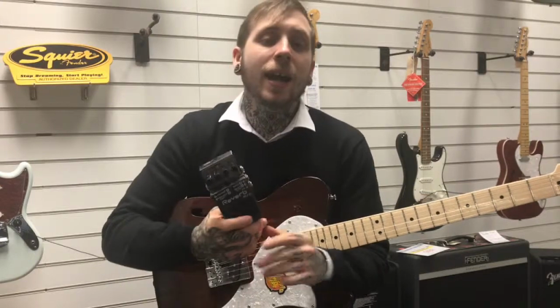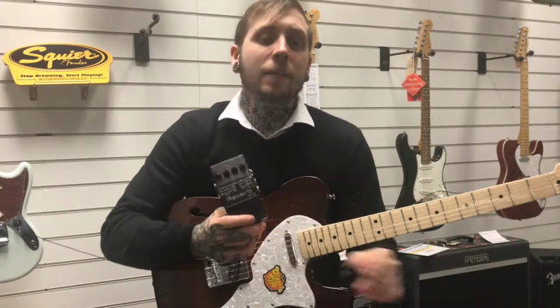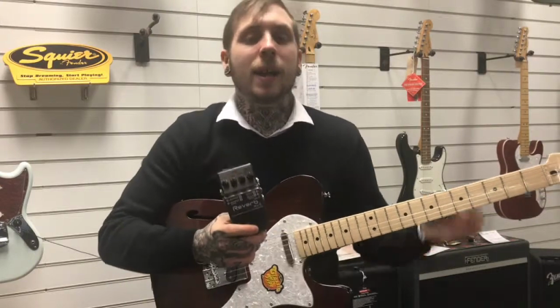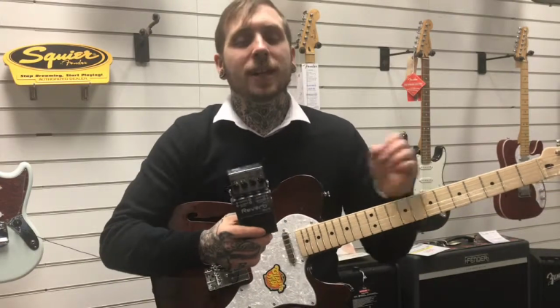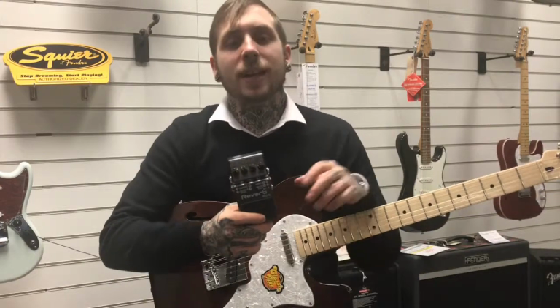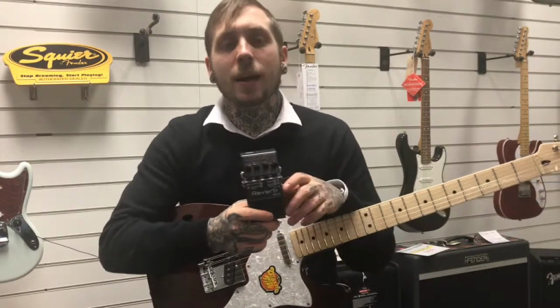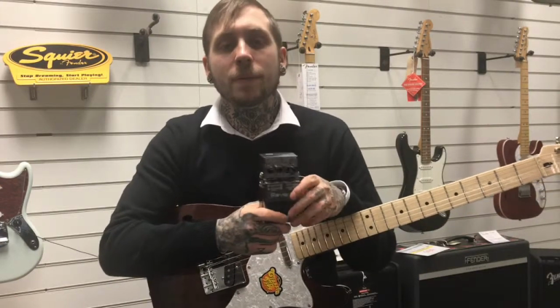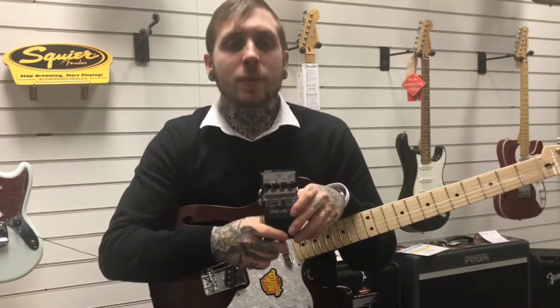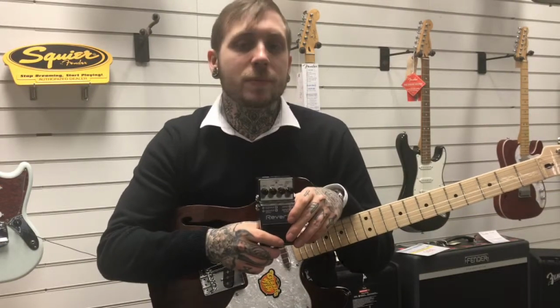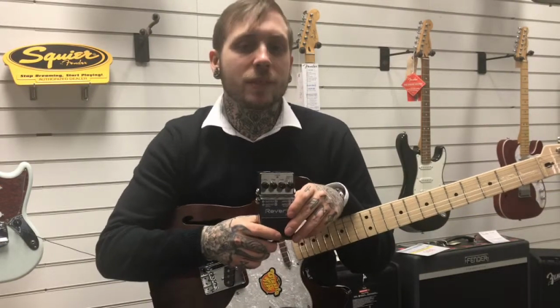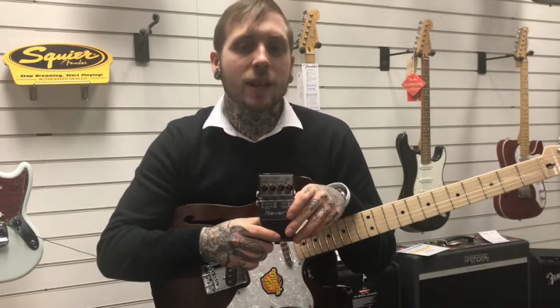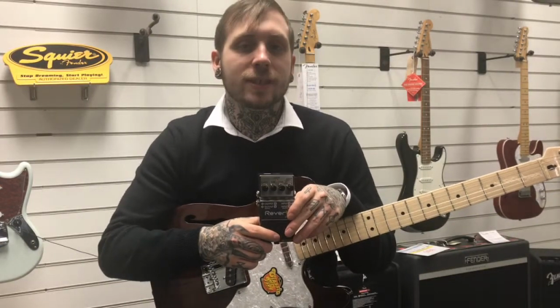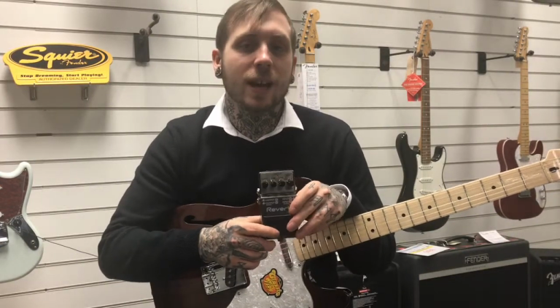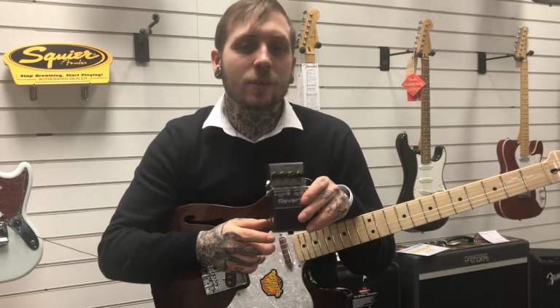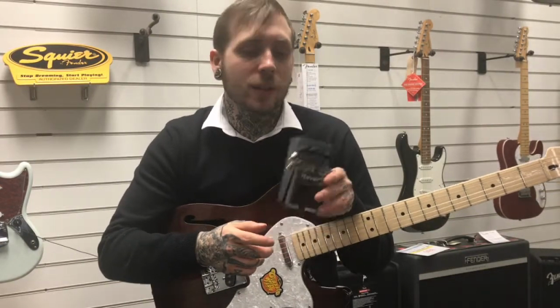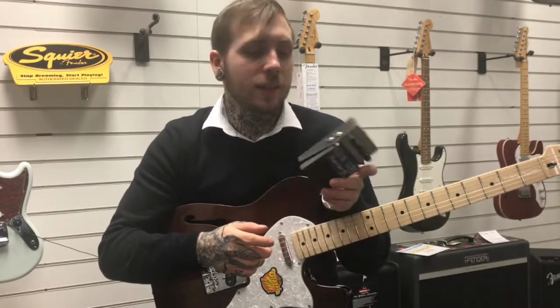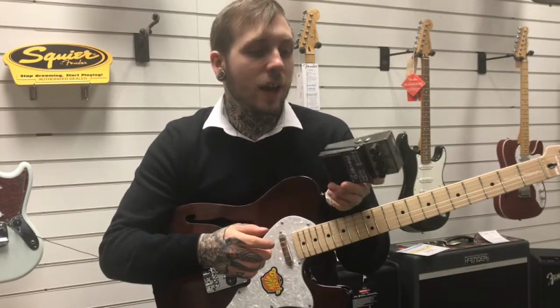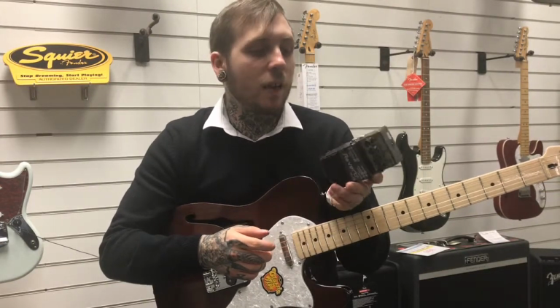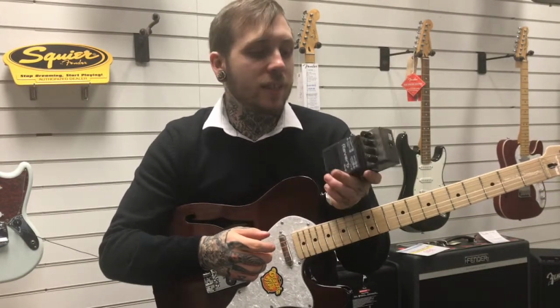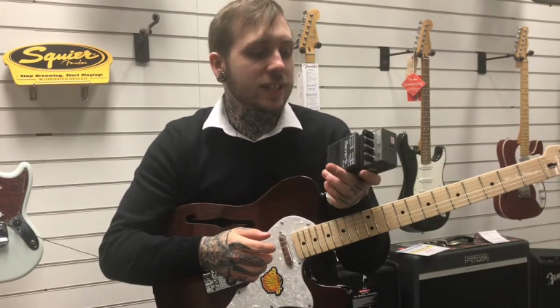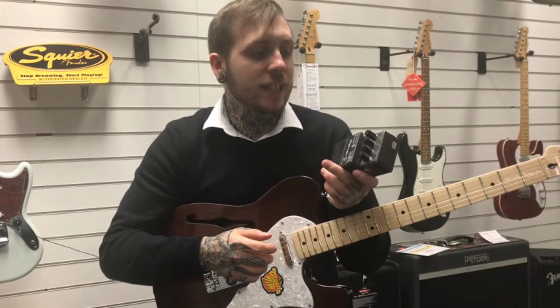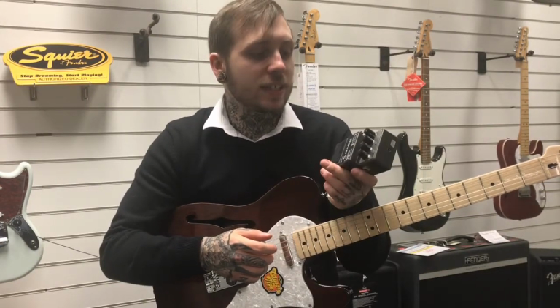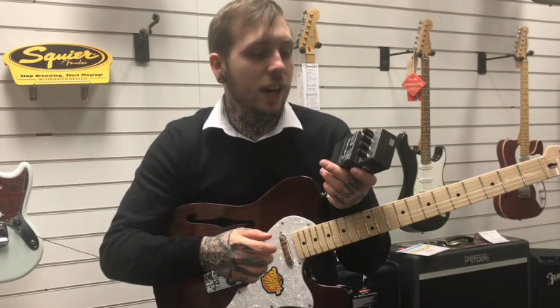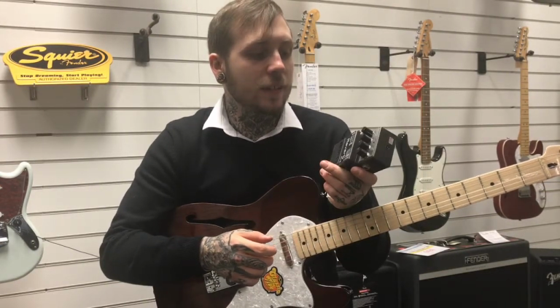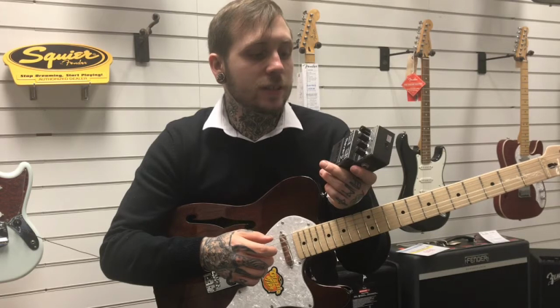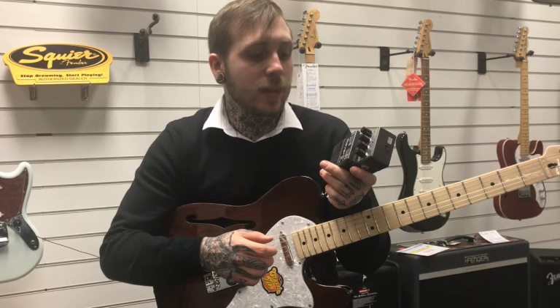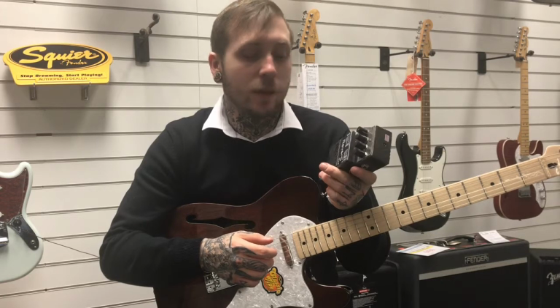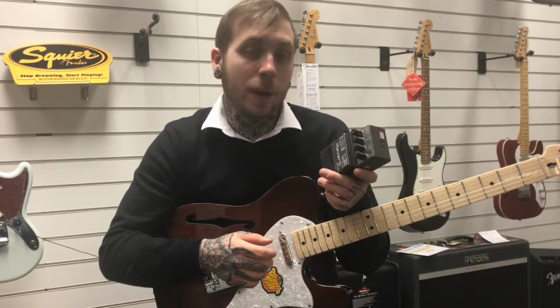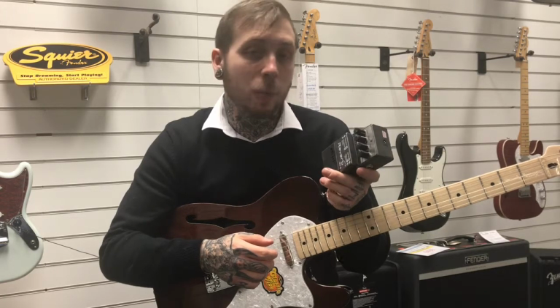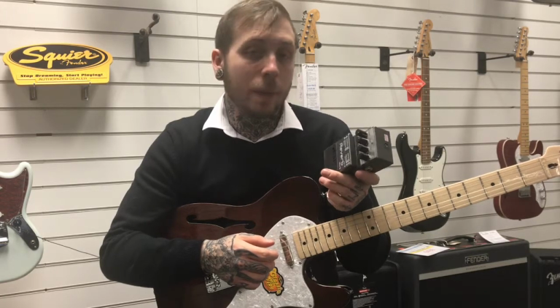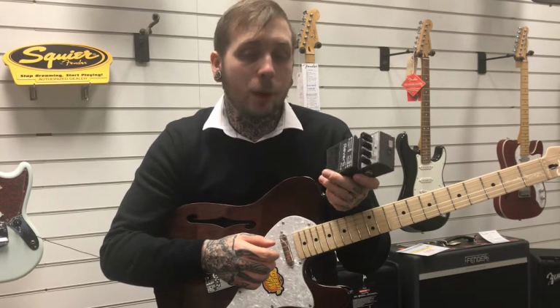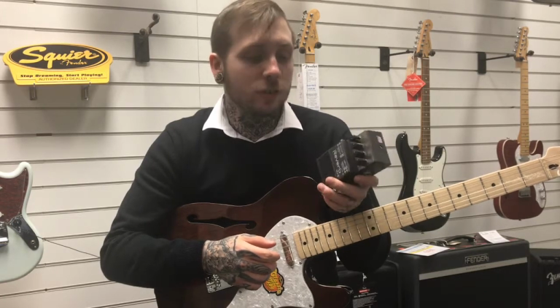Hi, my name is Andy. I'm from Rimmers Music and today I'm looking at the RV6, this is a reverb pedal by BOSS.